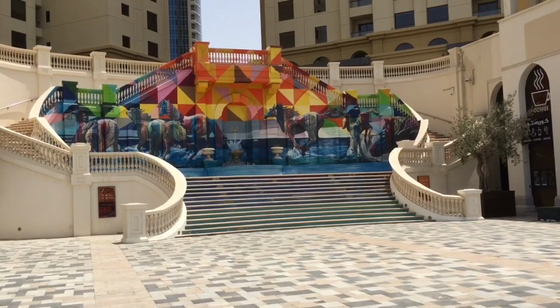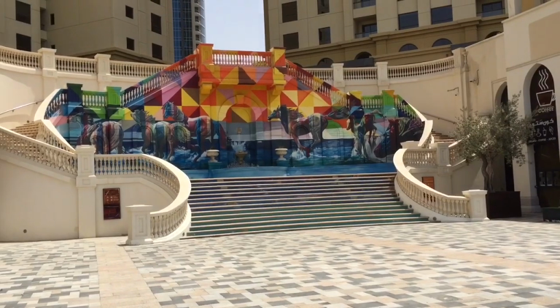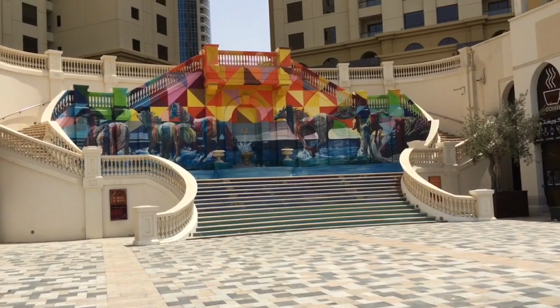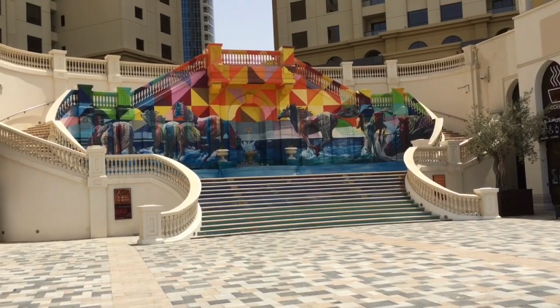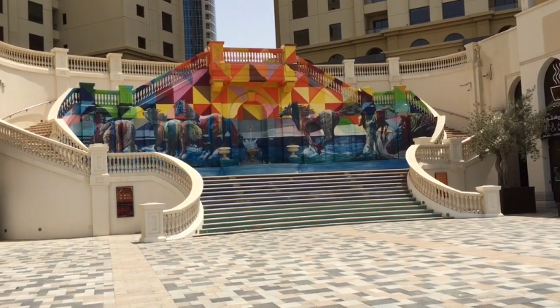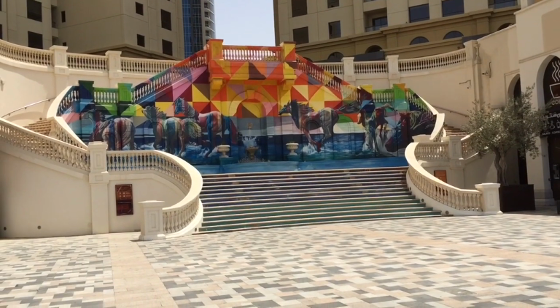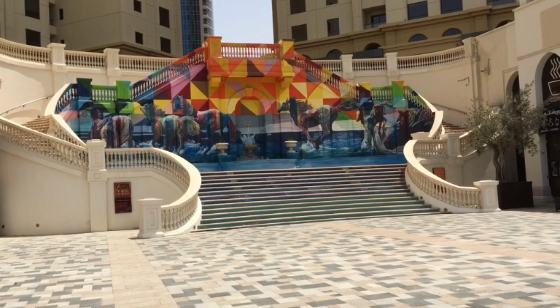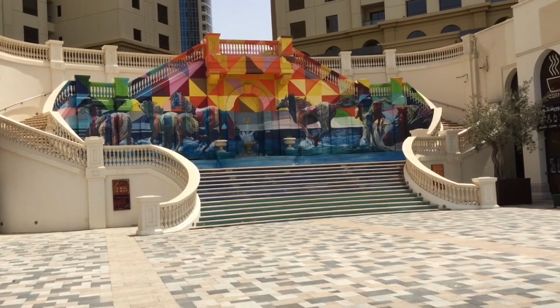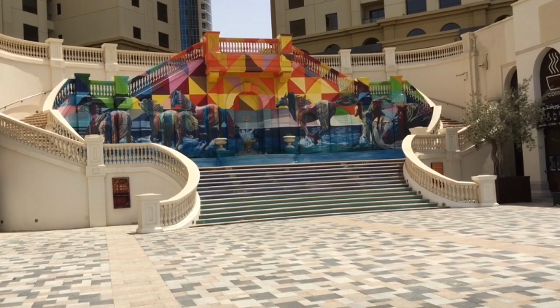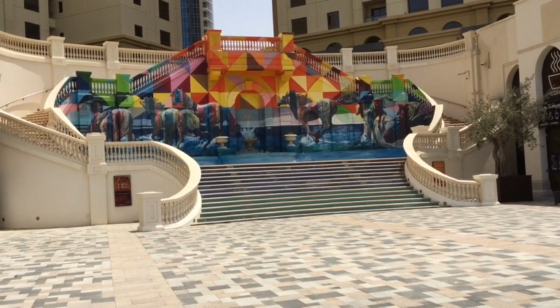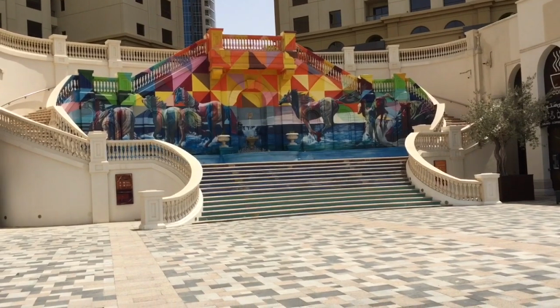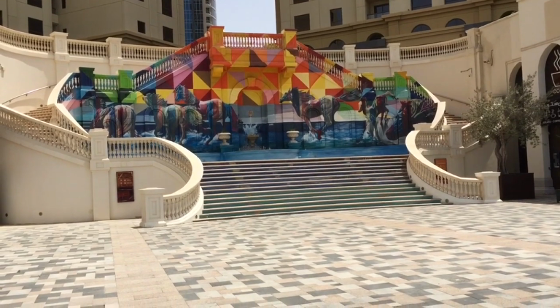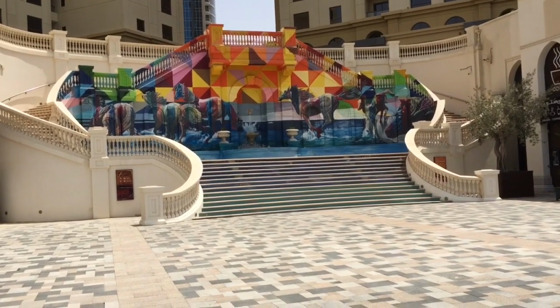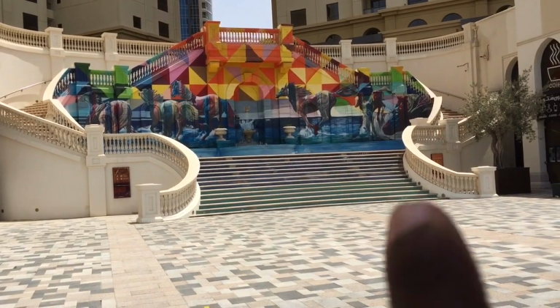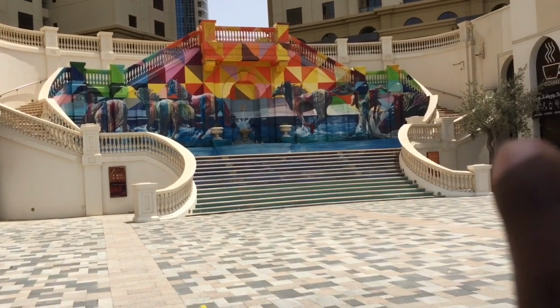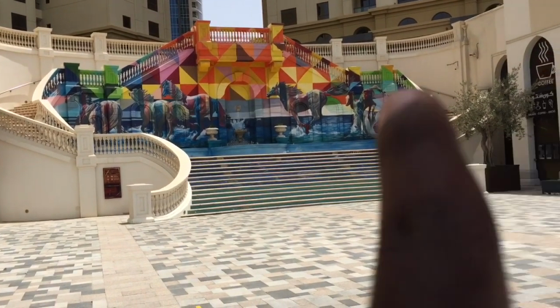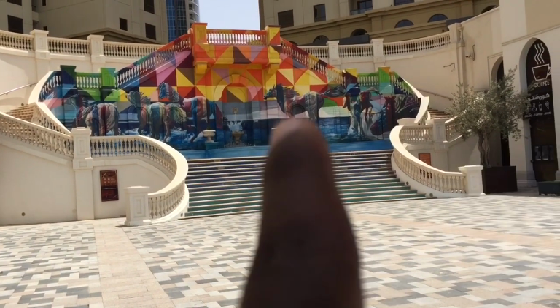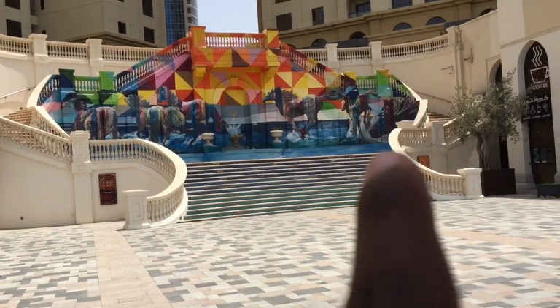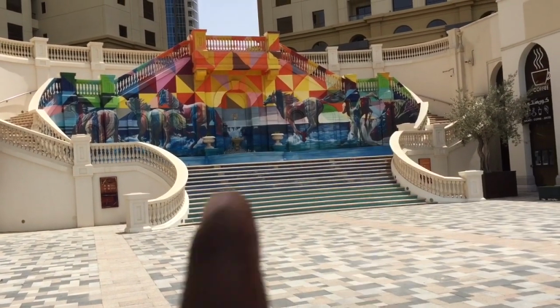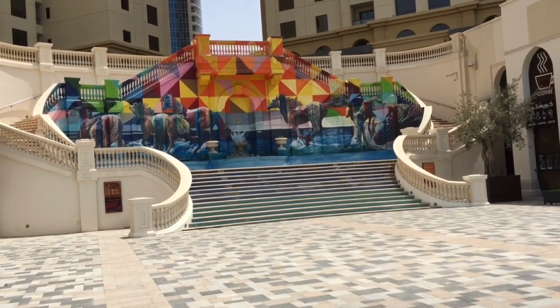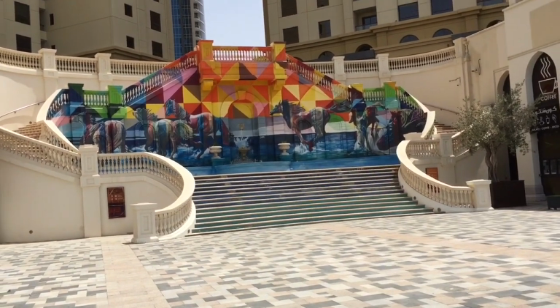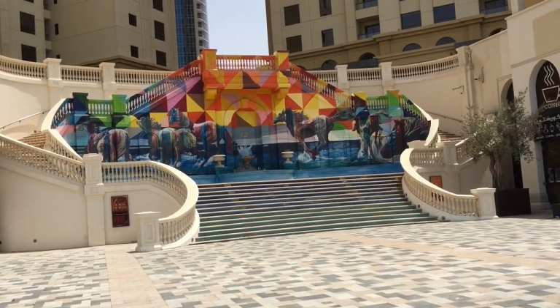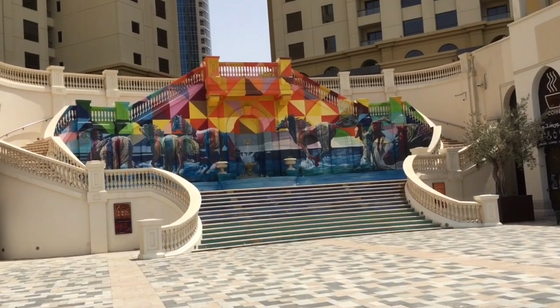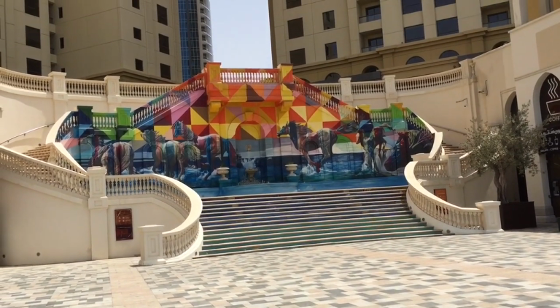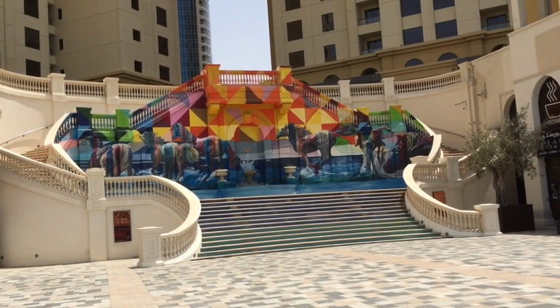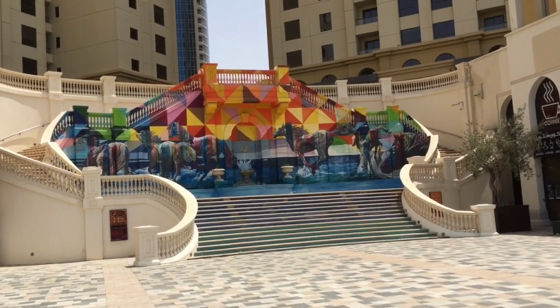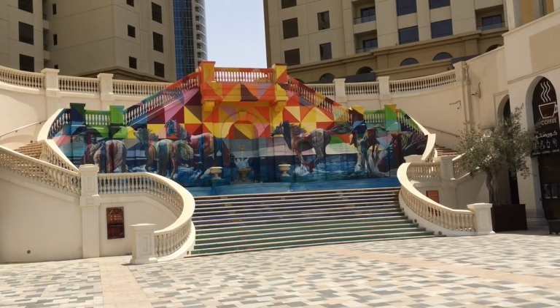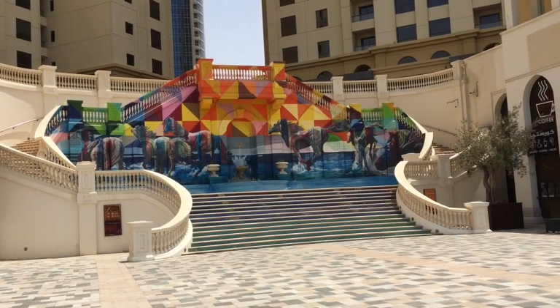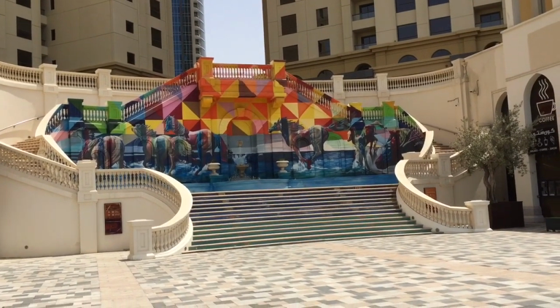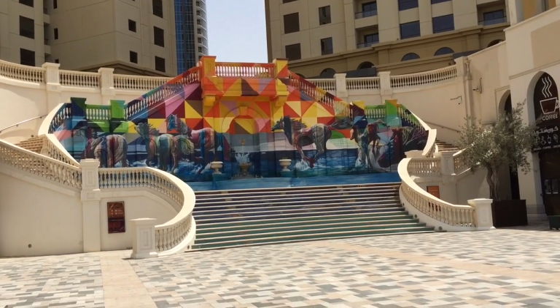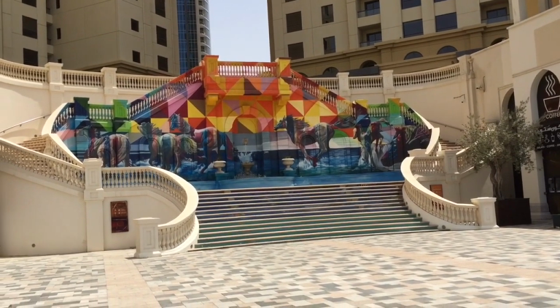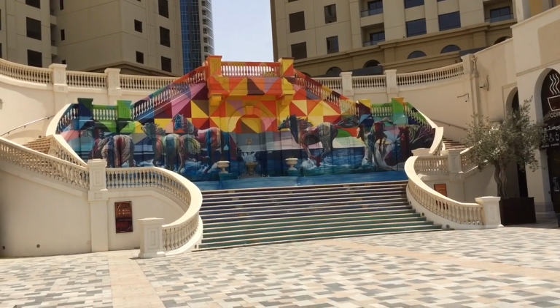Guys, just look at the horses here behind the stairs — wow, this is beautiful.